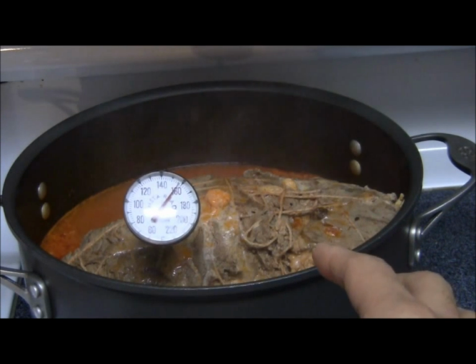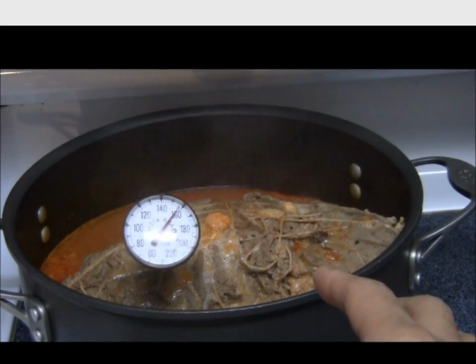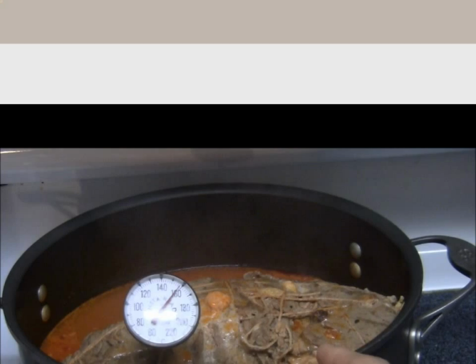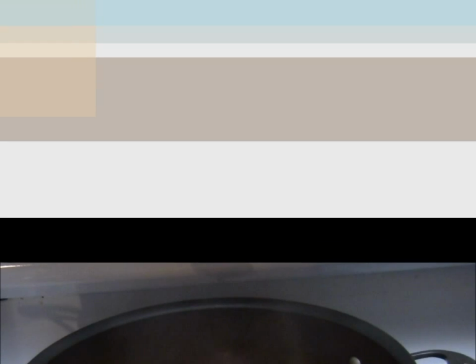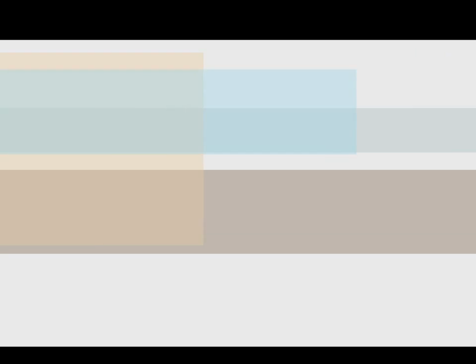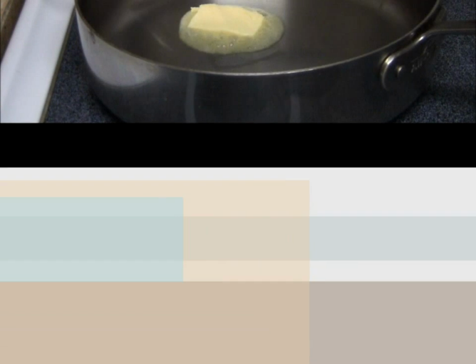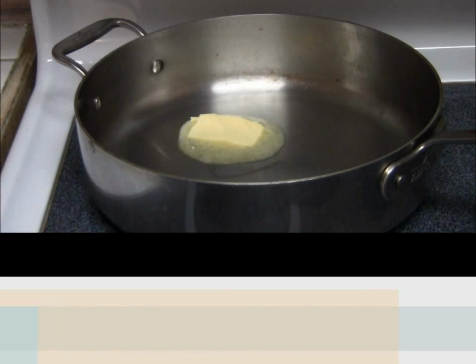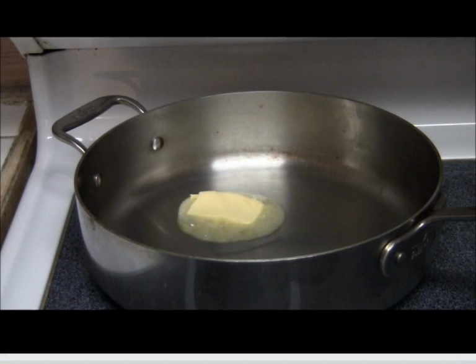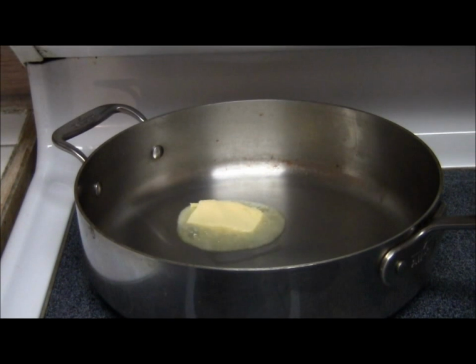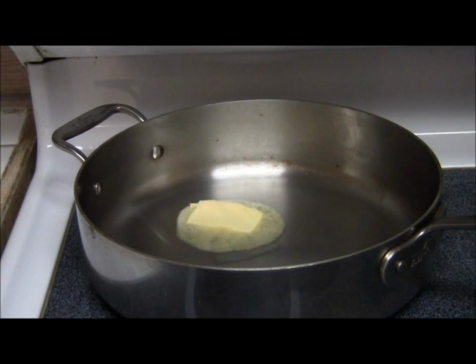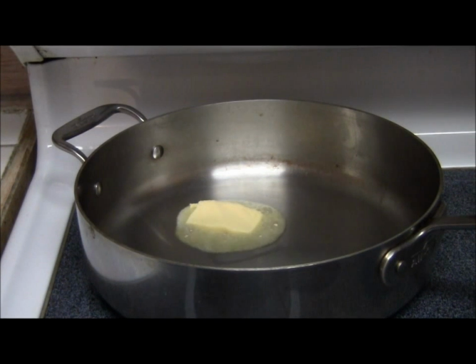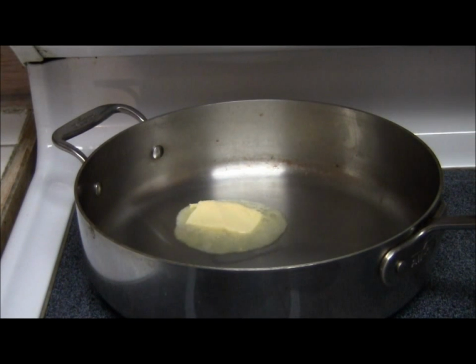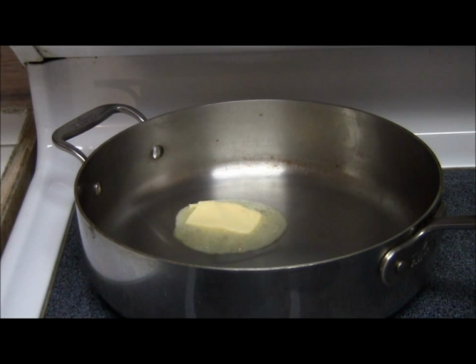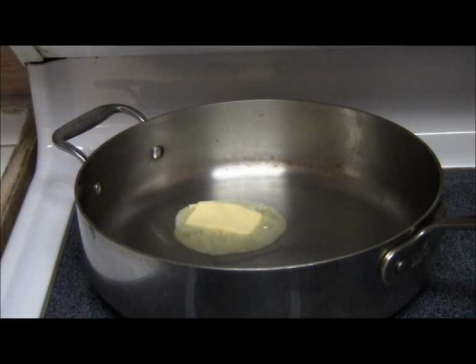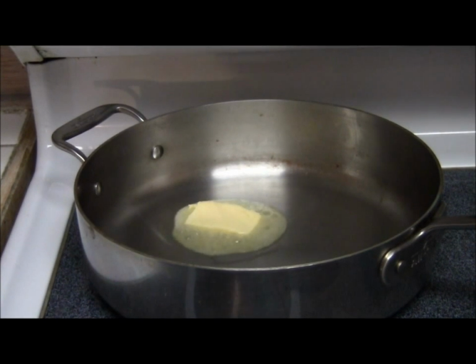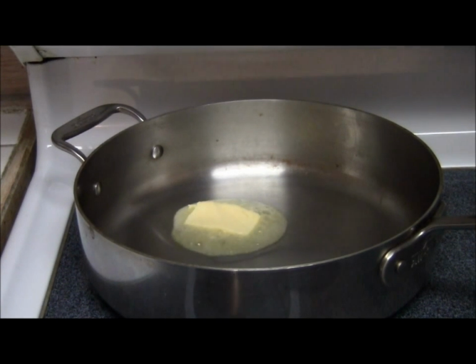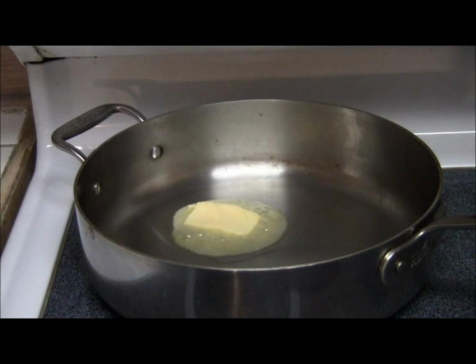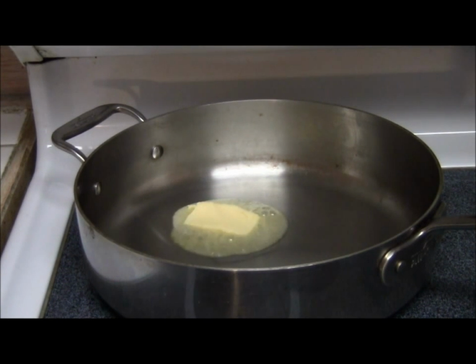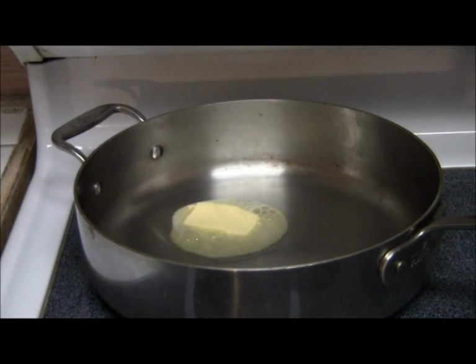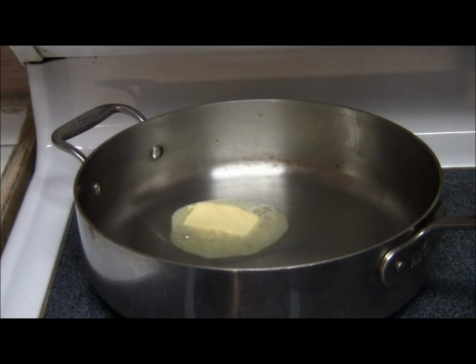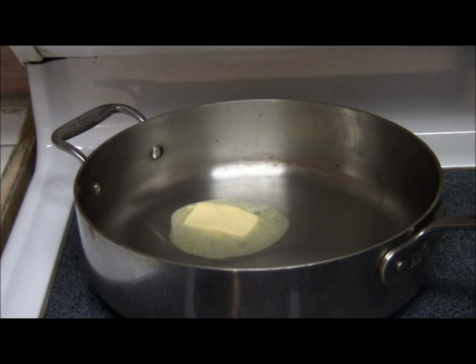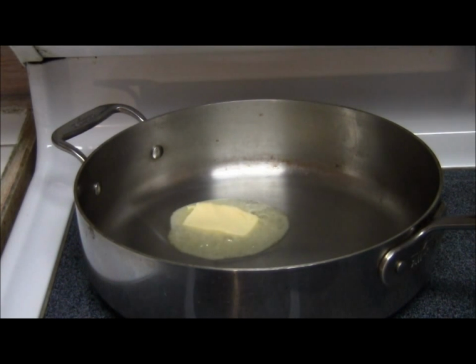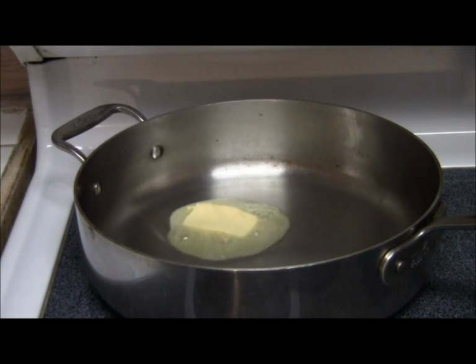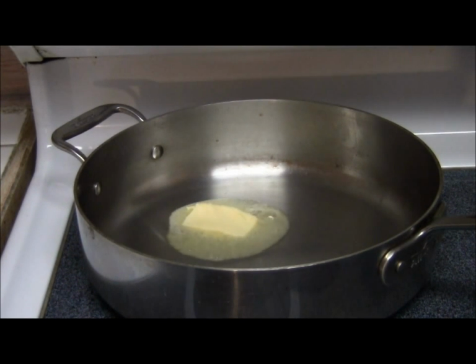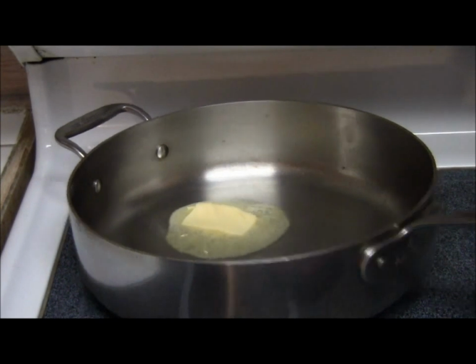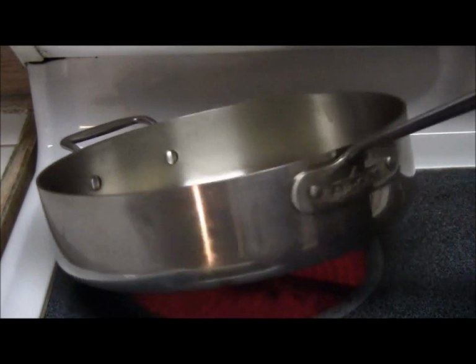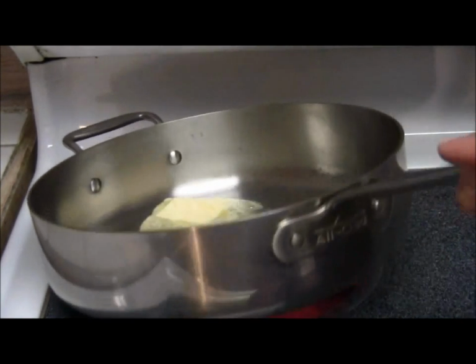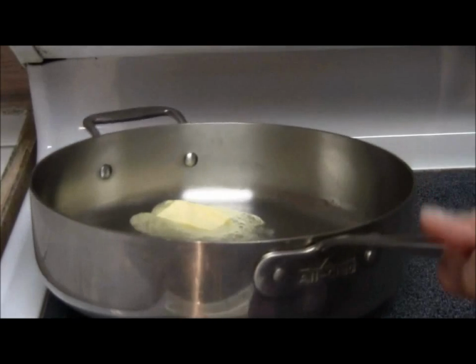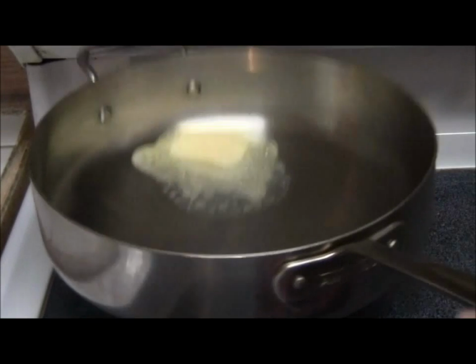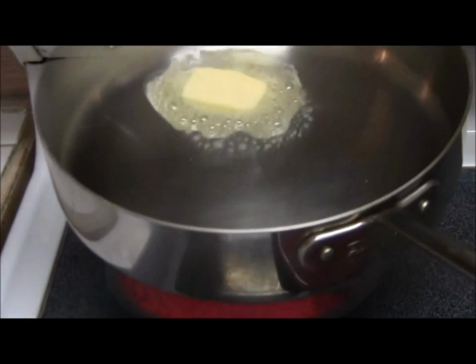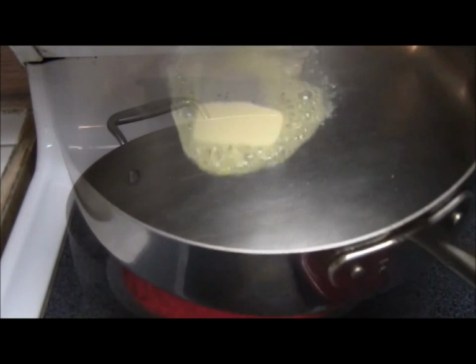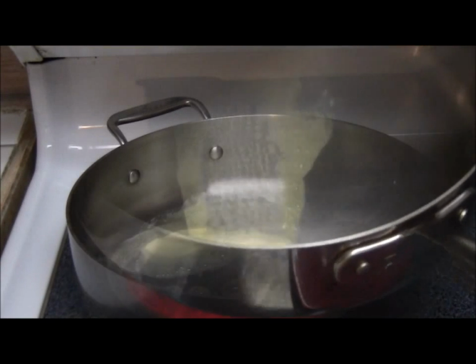Now I'm heating the butter and dissolving it in the pan. I'm going to brown the meat in butter on both sides.